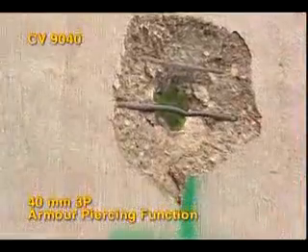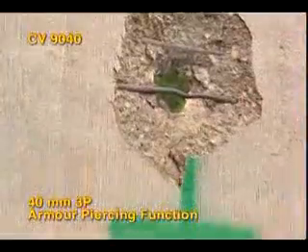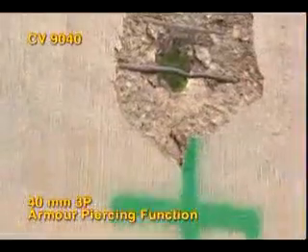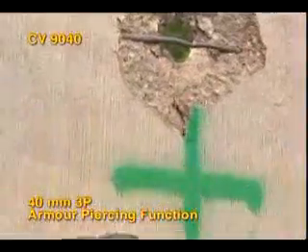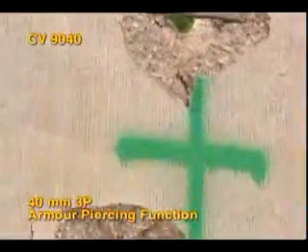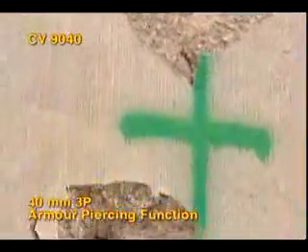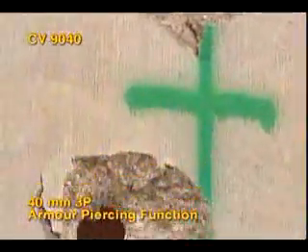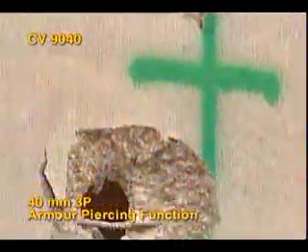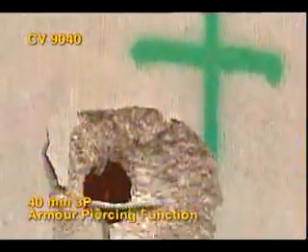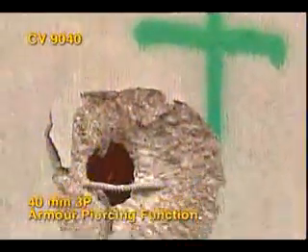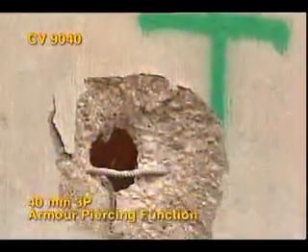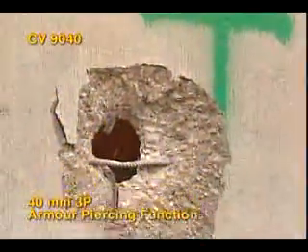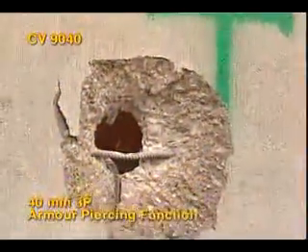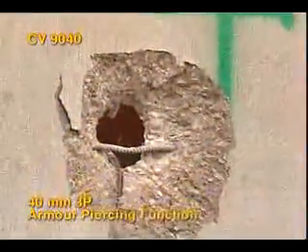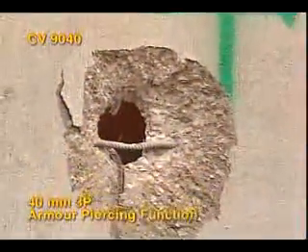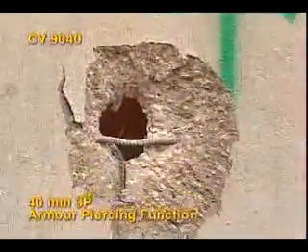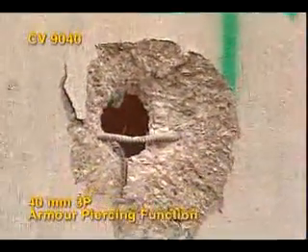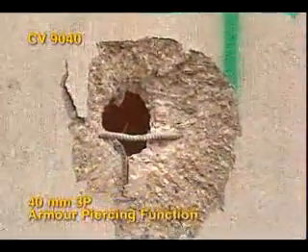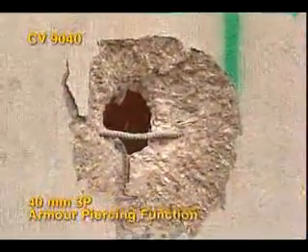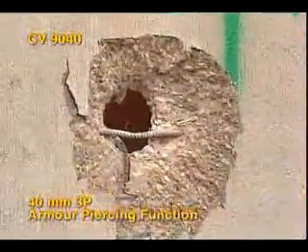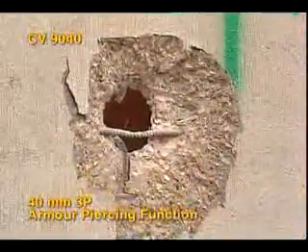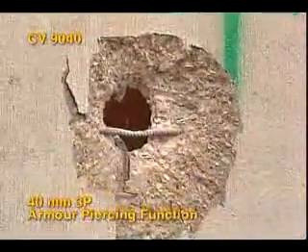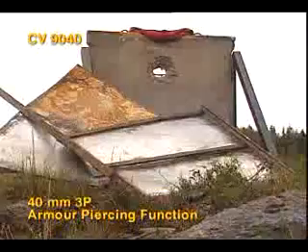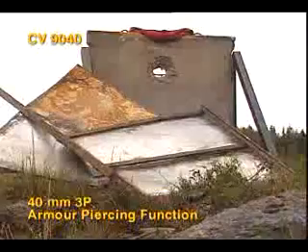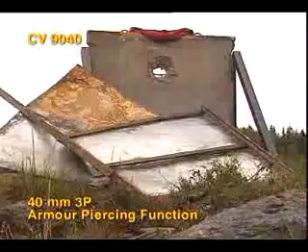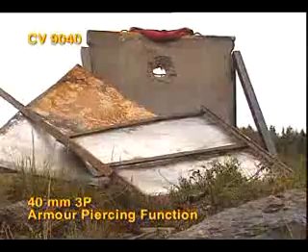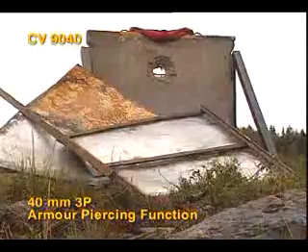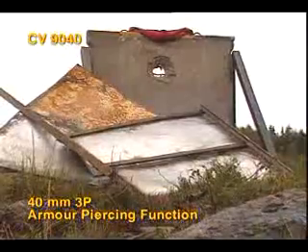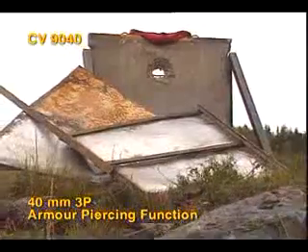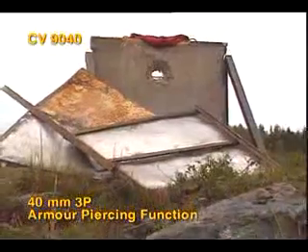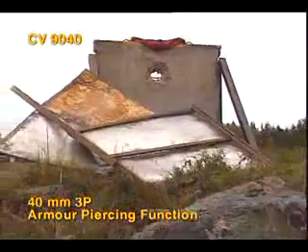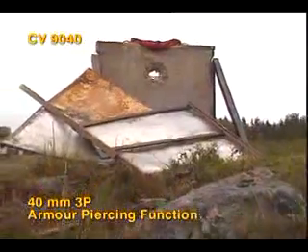The result? Severe damage to the witness plates and to anyone hiding inside the room.